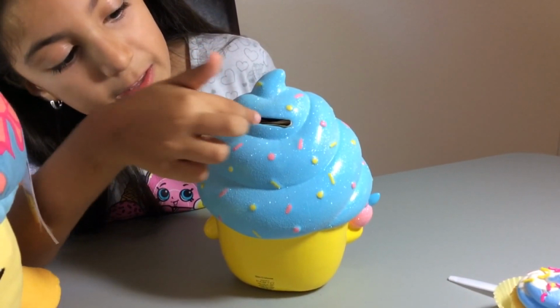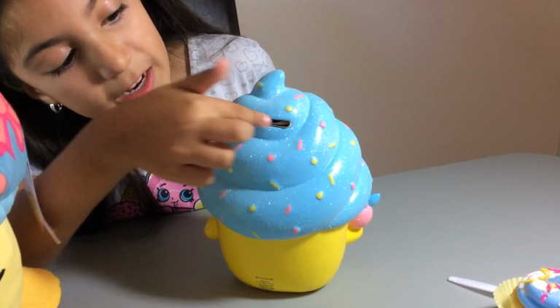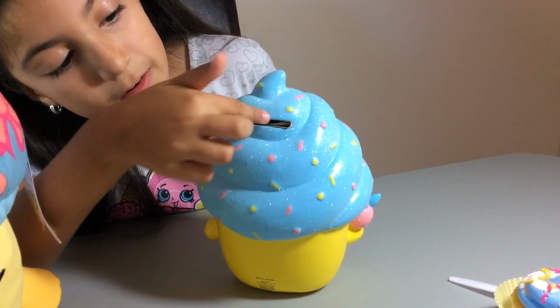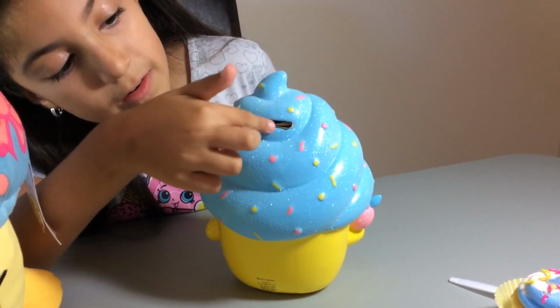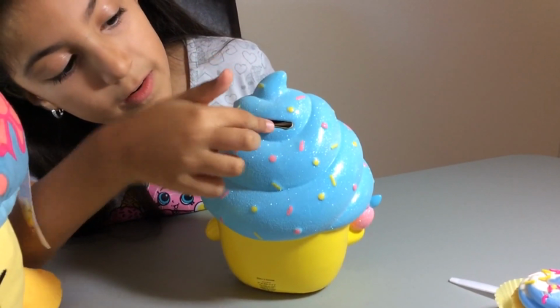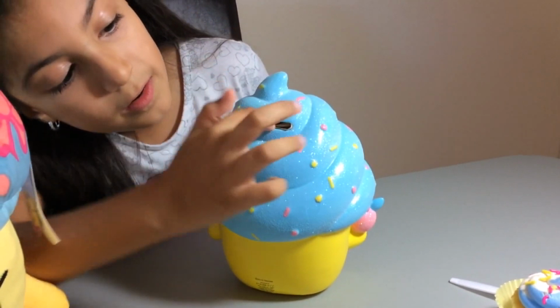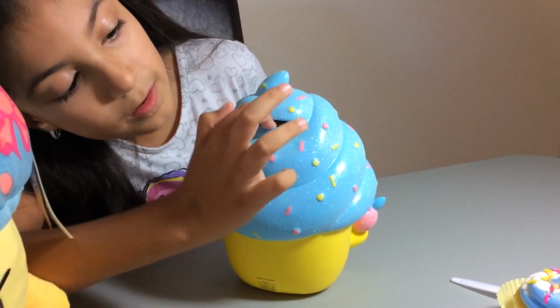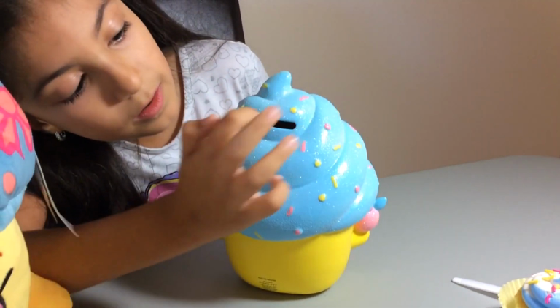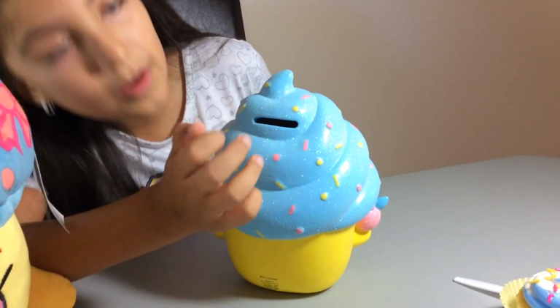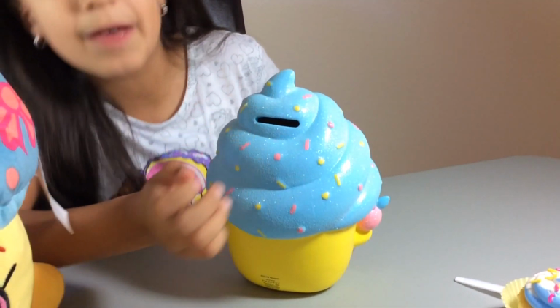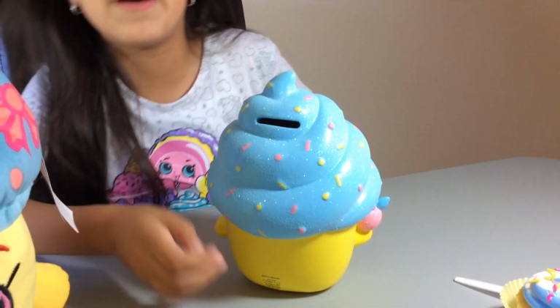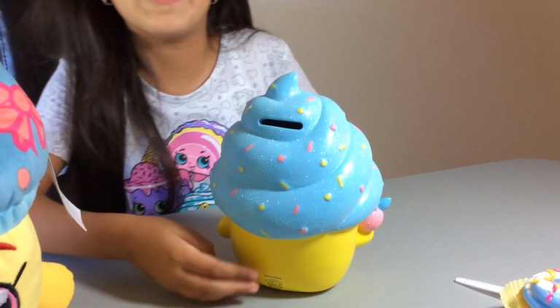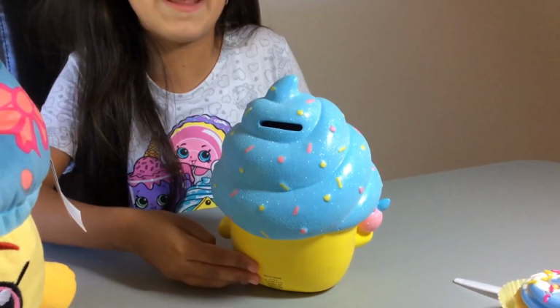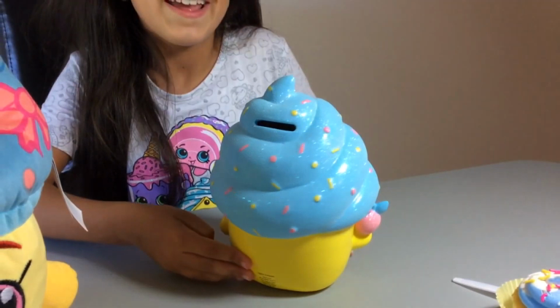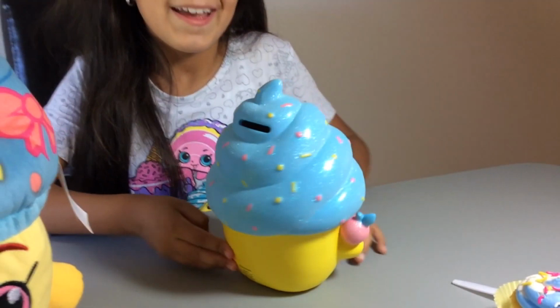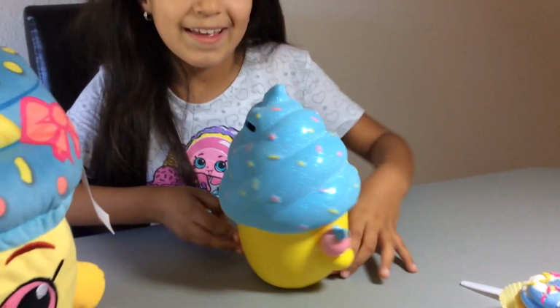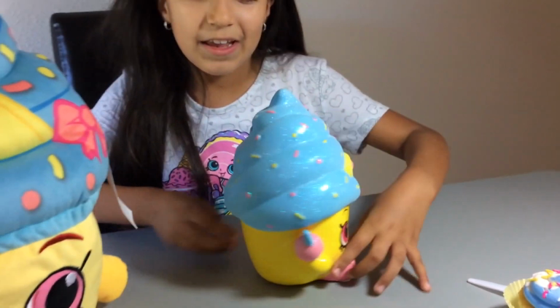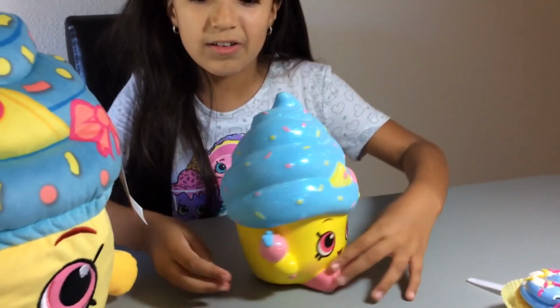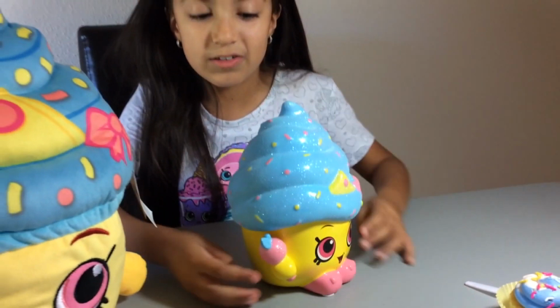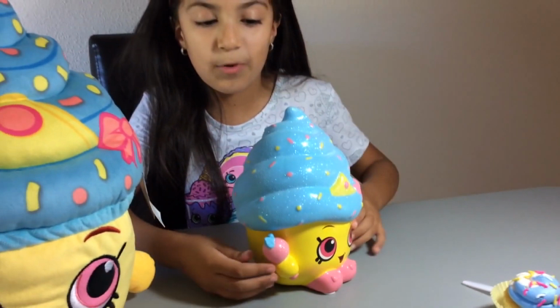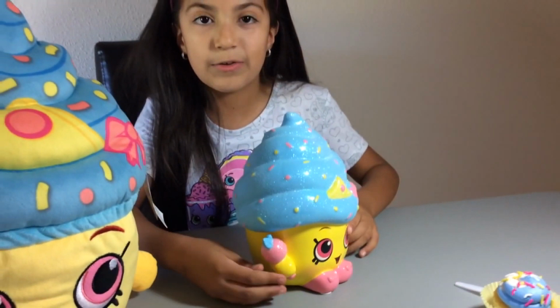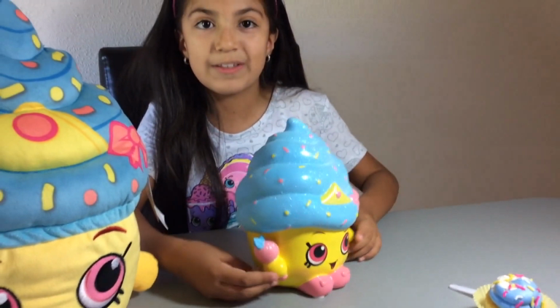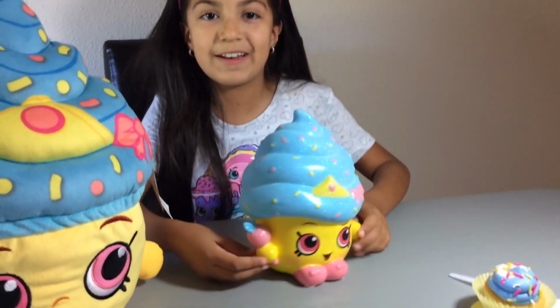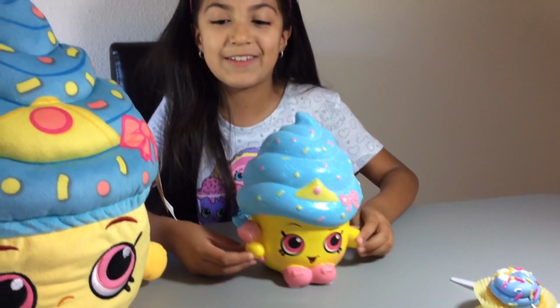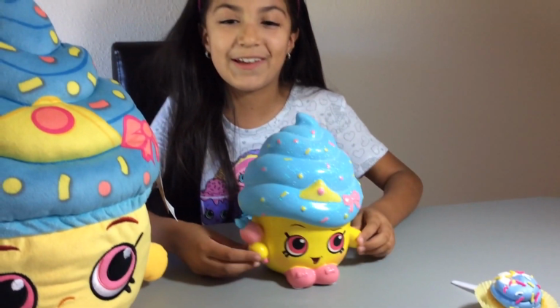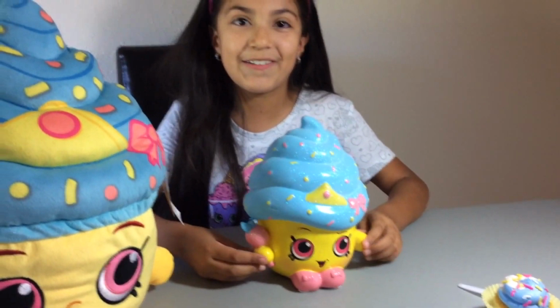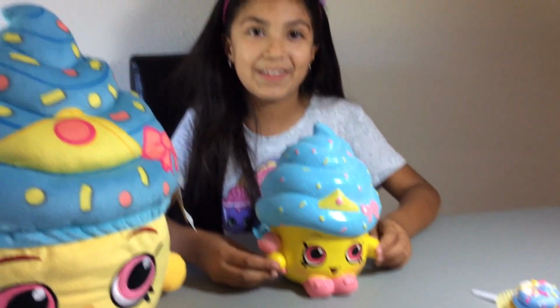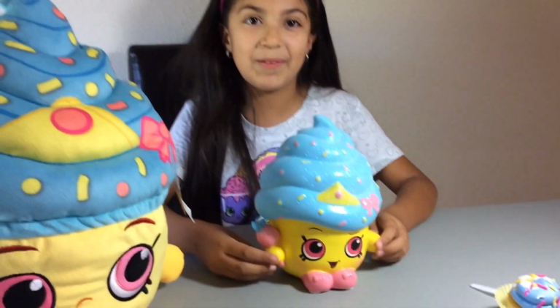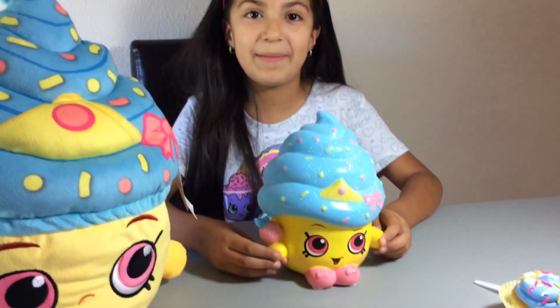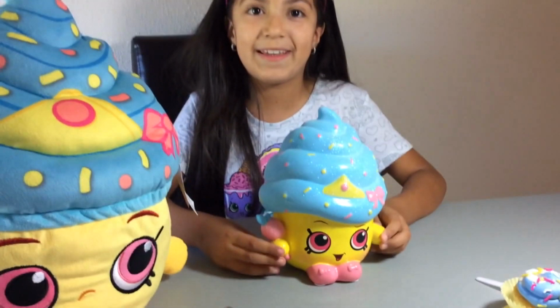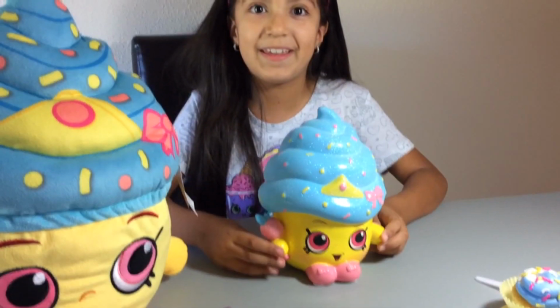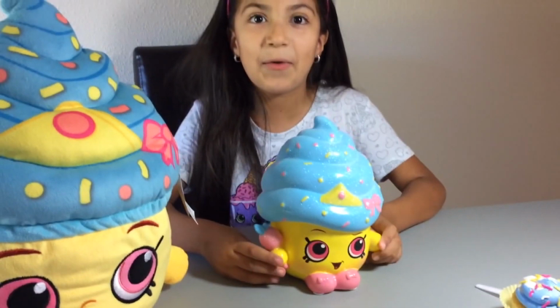Is it in? Now it's in! You can also put coins in it as well - see if it looks cute.